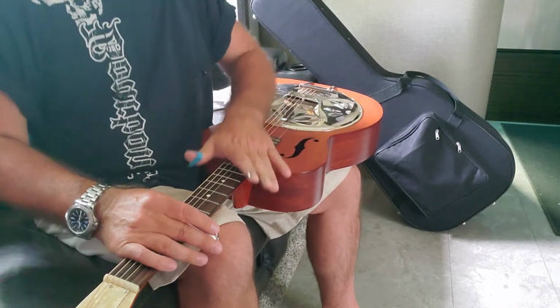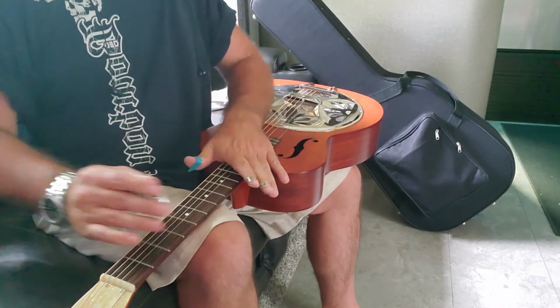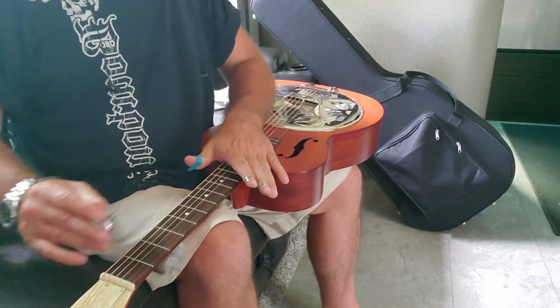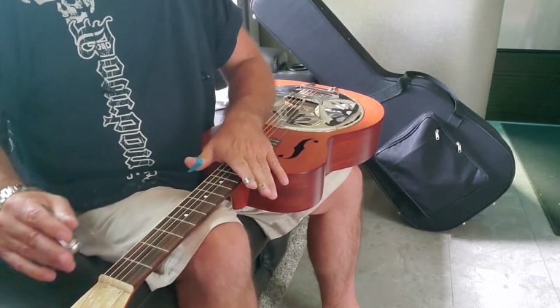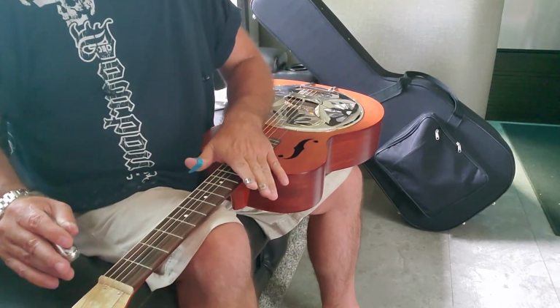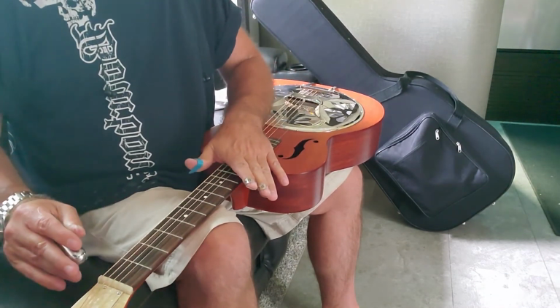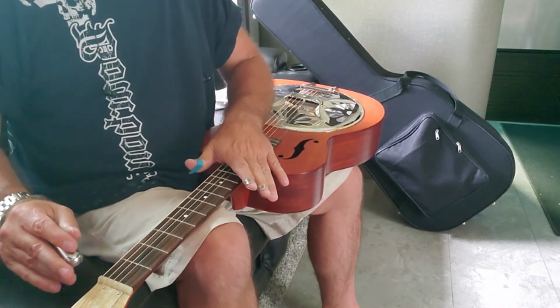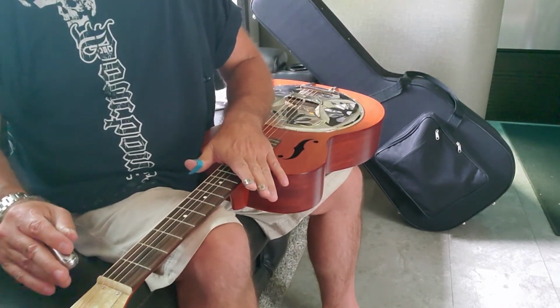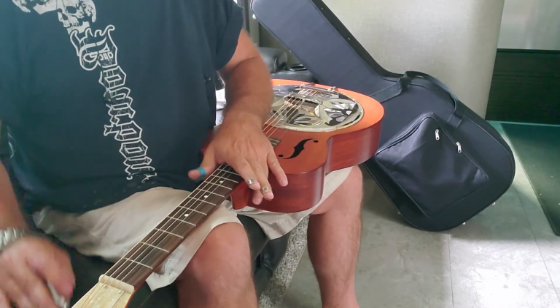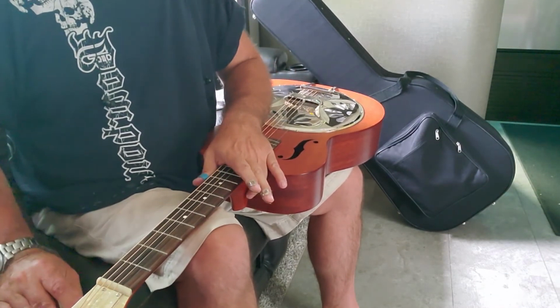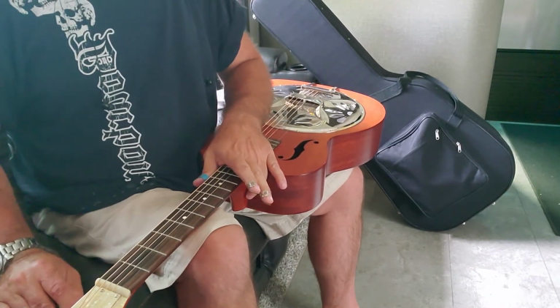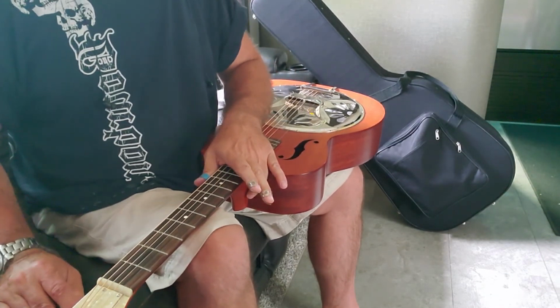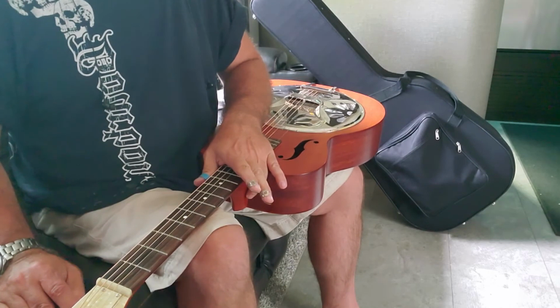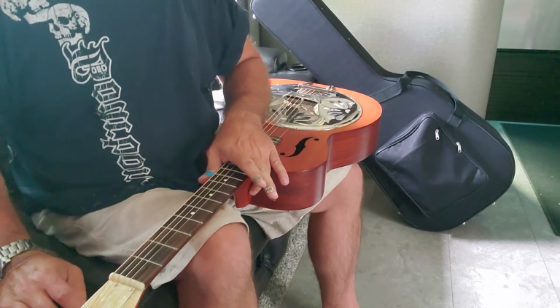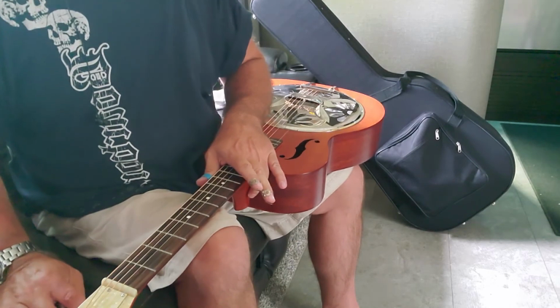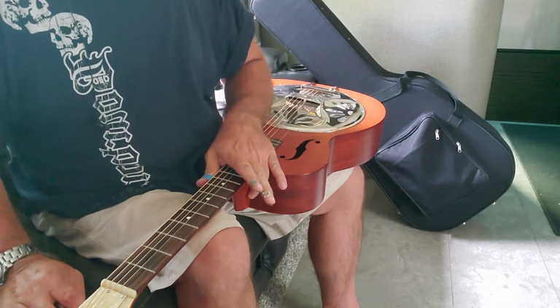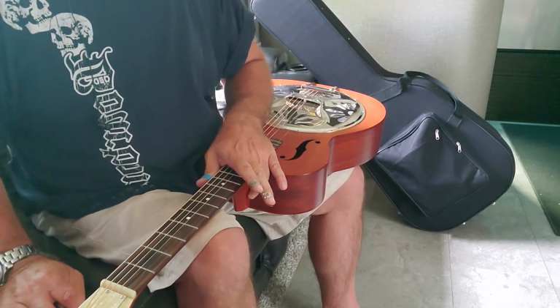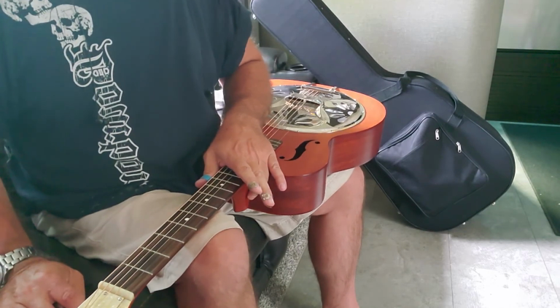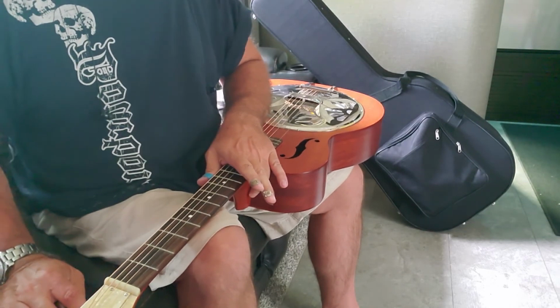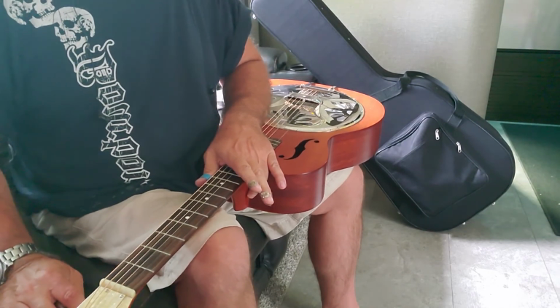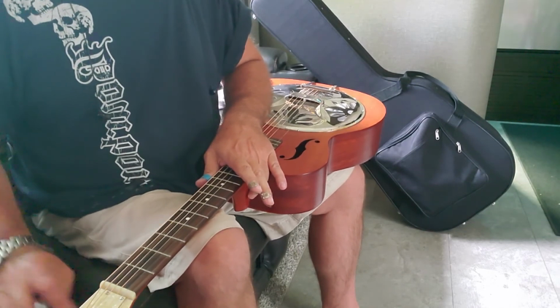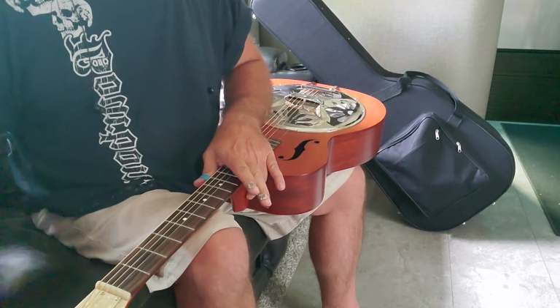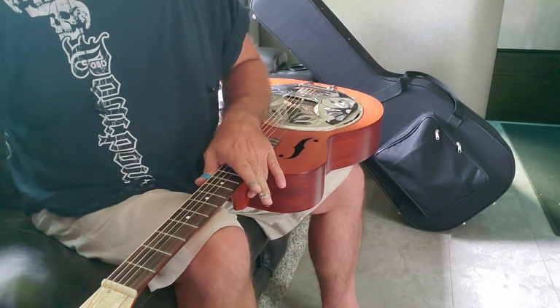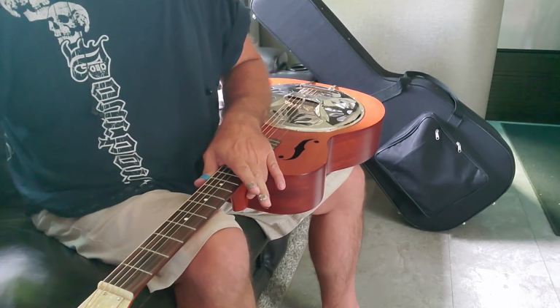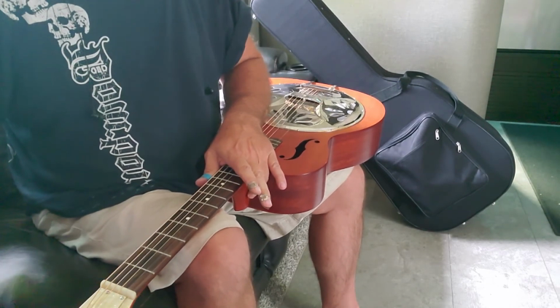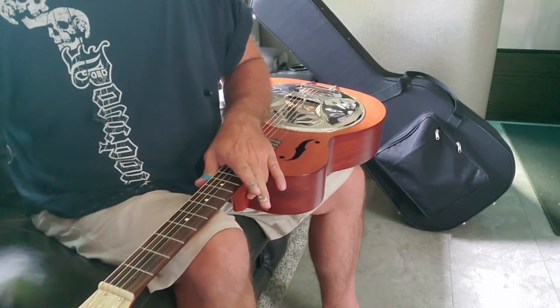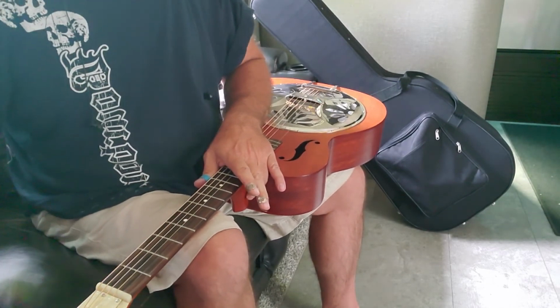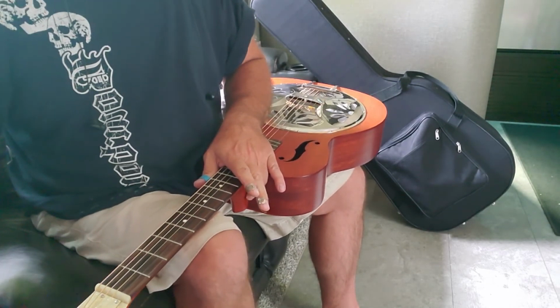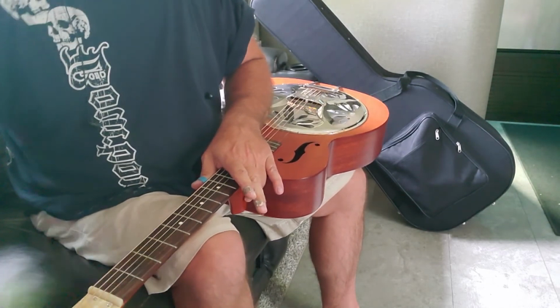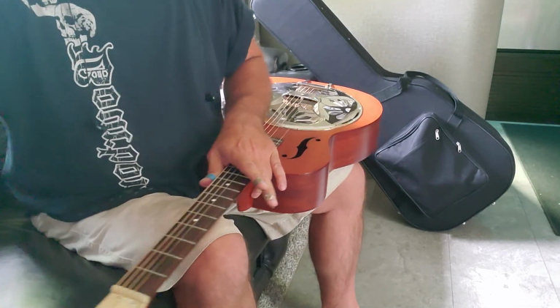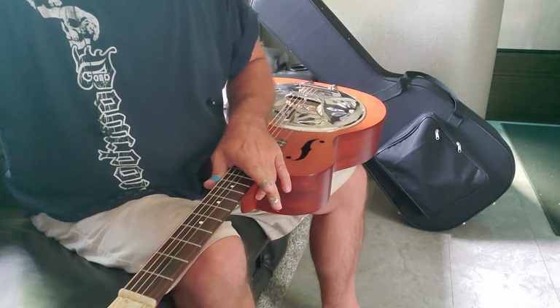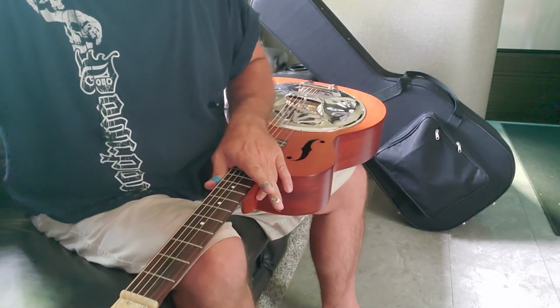Well, maybe in 30 days I'll be able to play one a little better, but that's my first time playing a dobro.